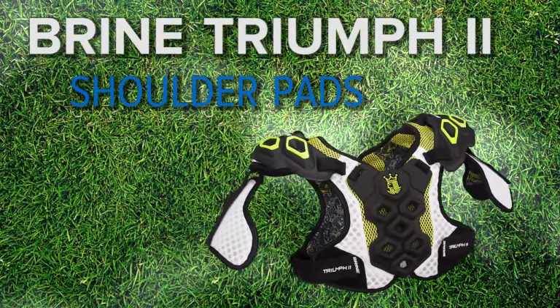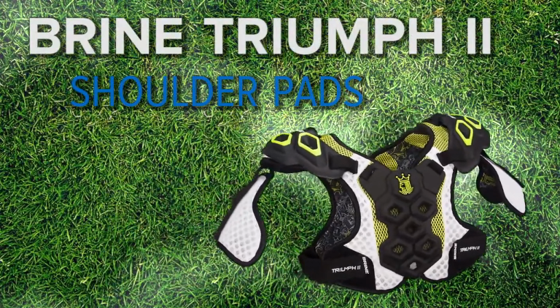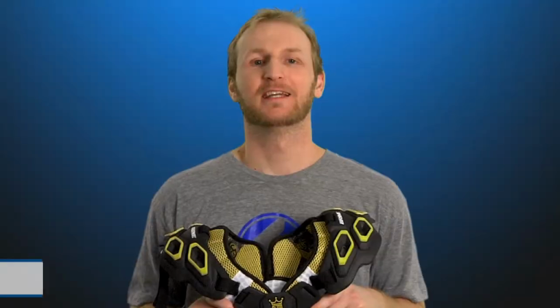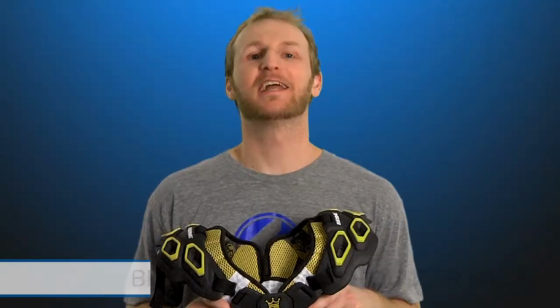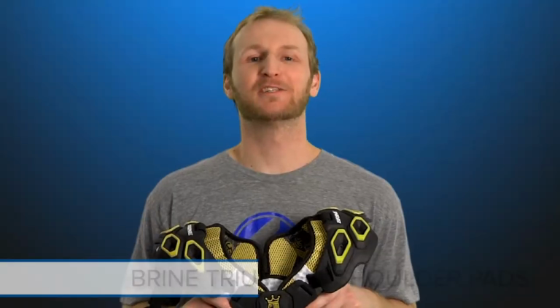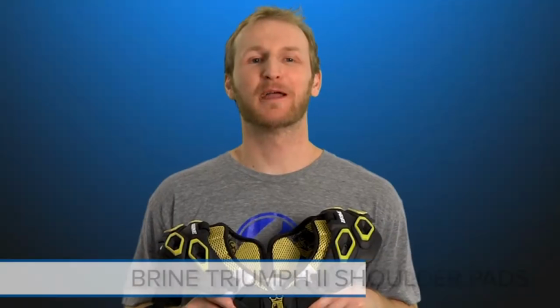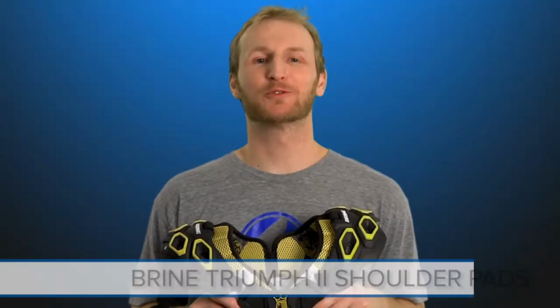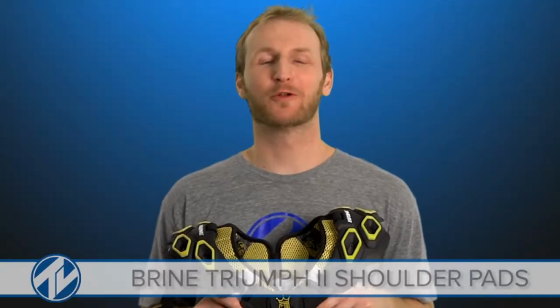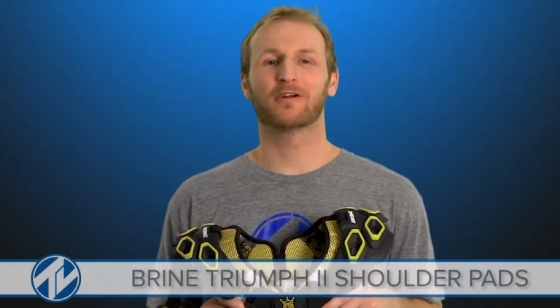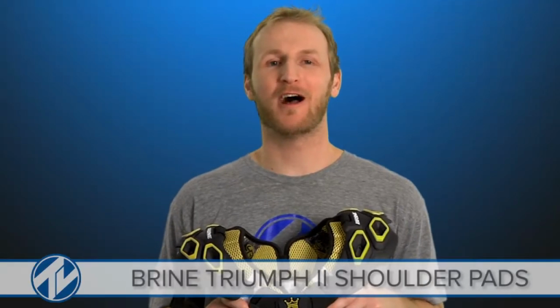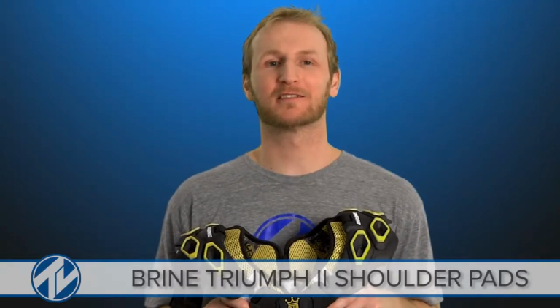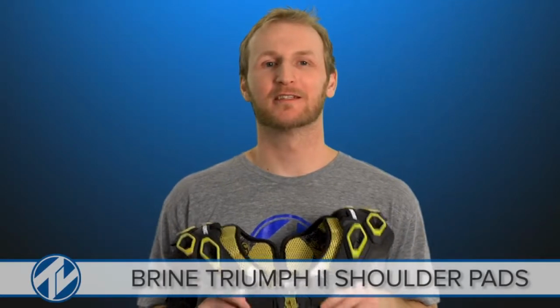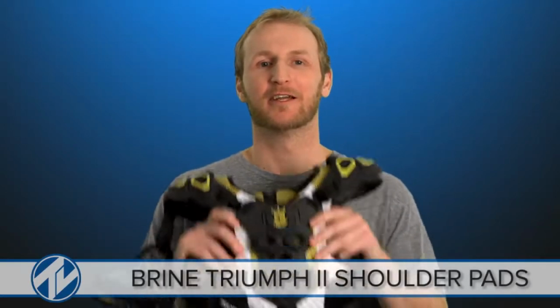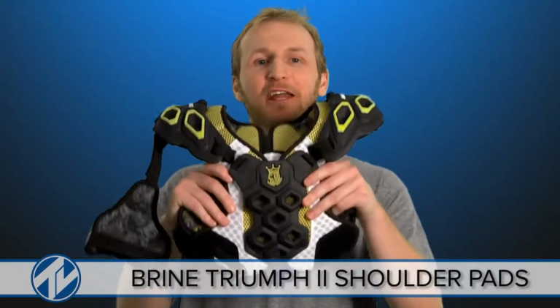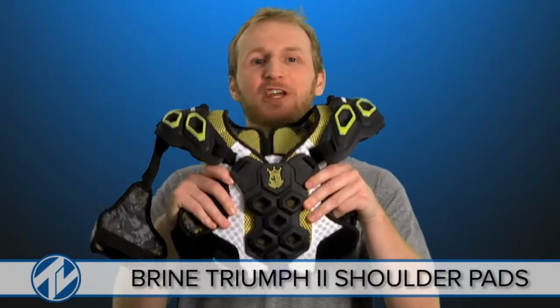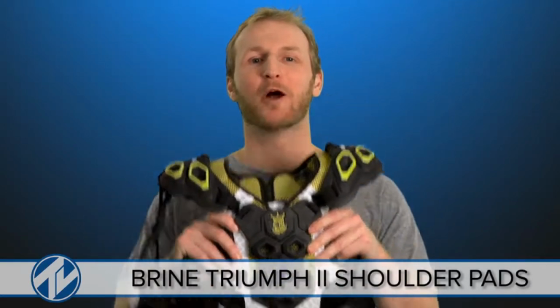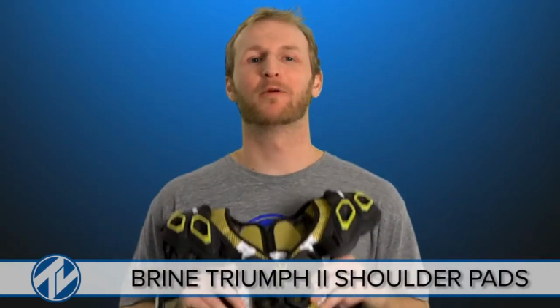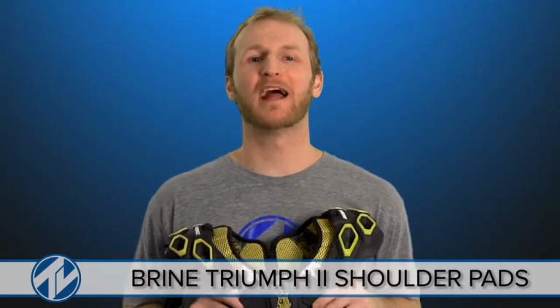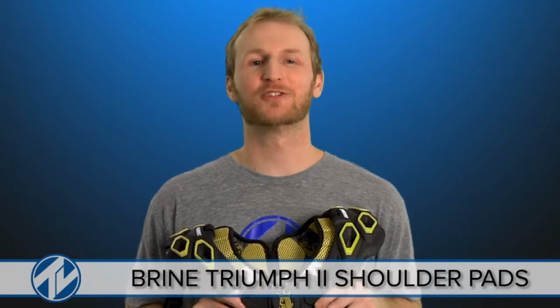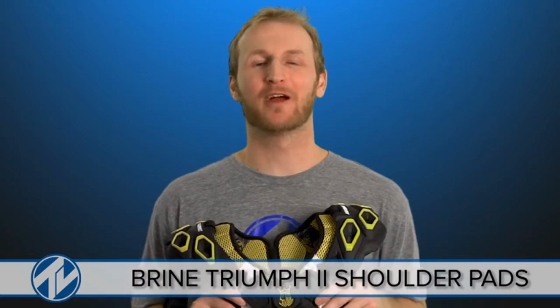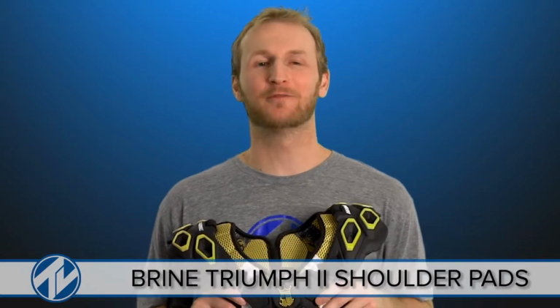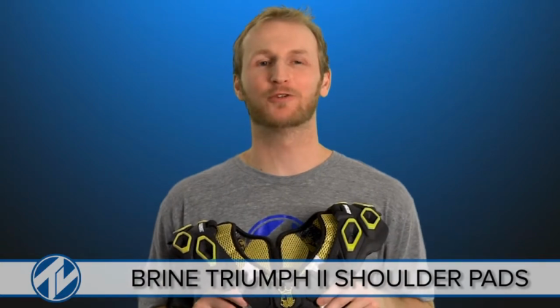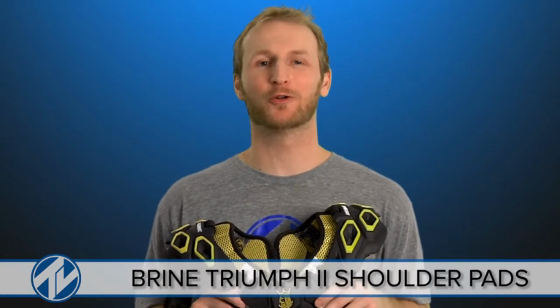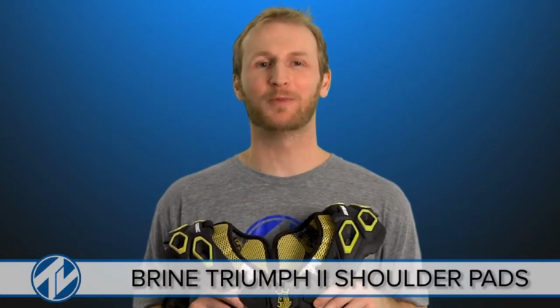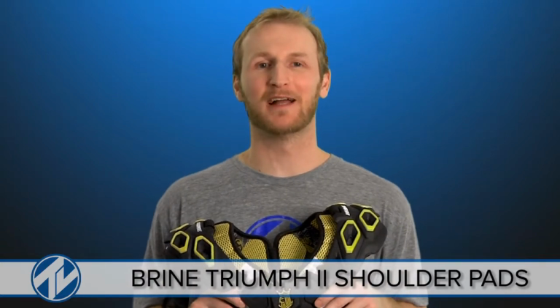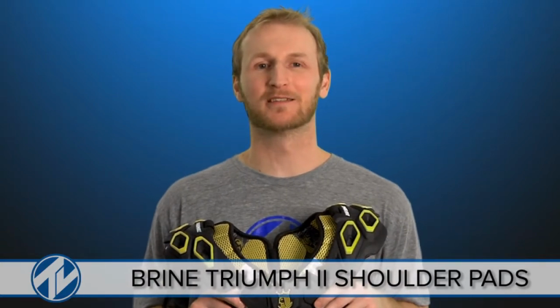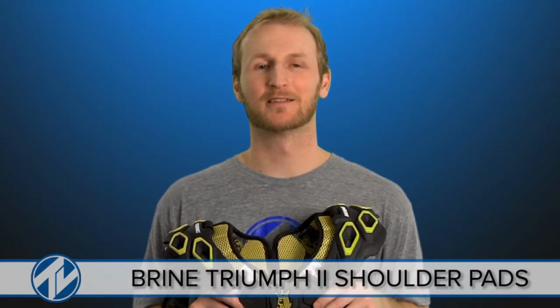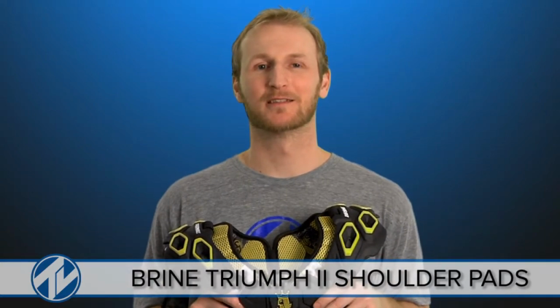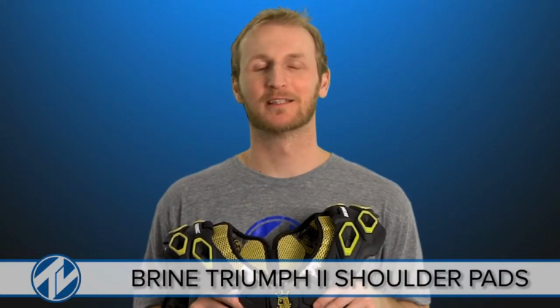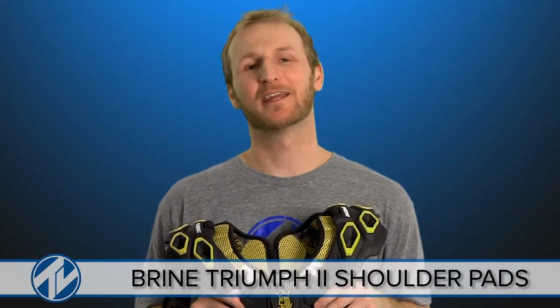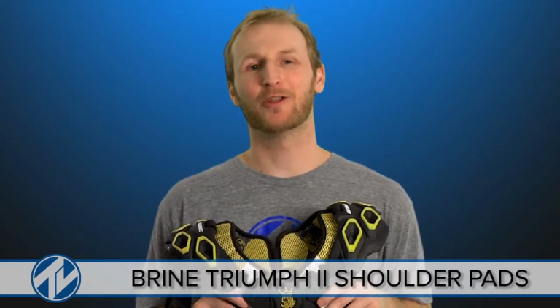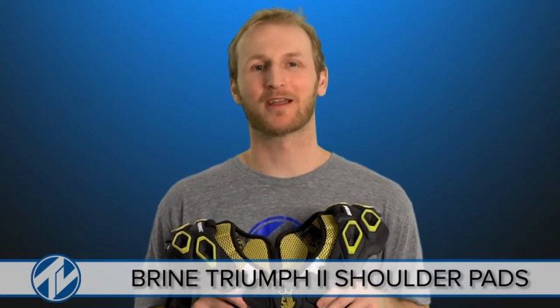Hey guys, Mike with Total Lacrosse here today to check out Brian's Triumph 2 shoulder pads. Let's take a look.